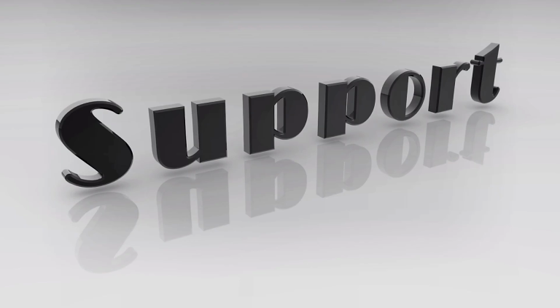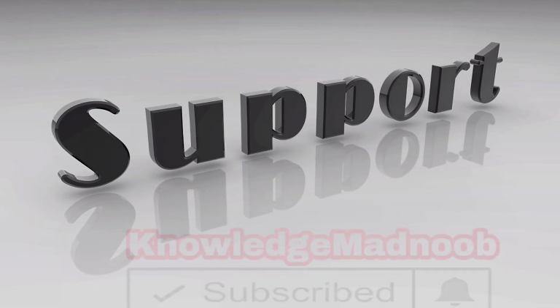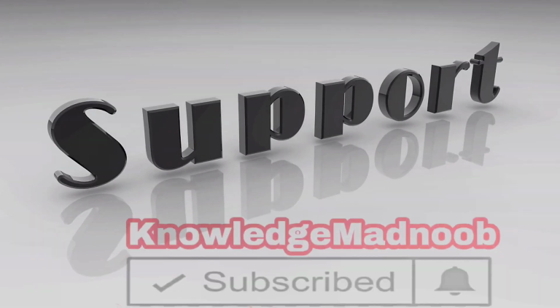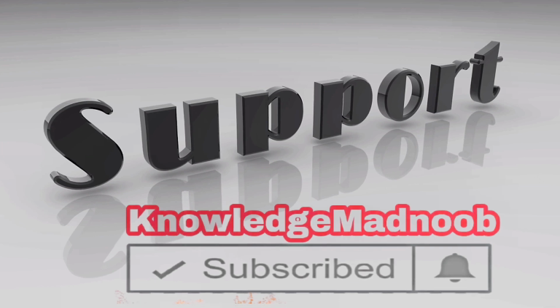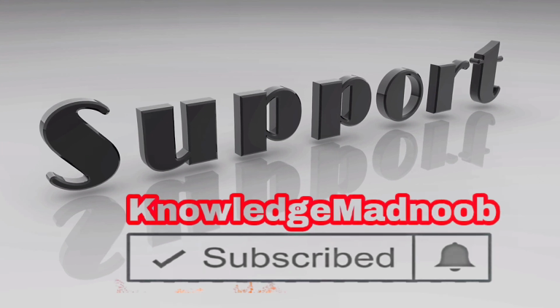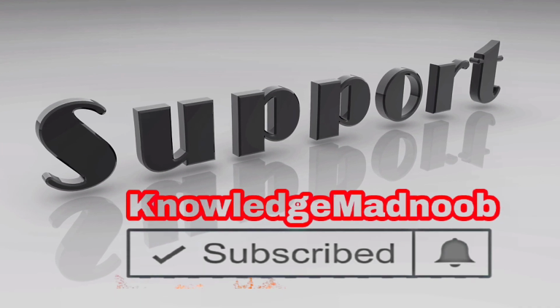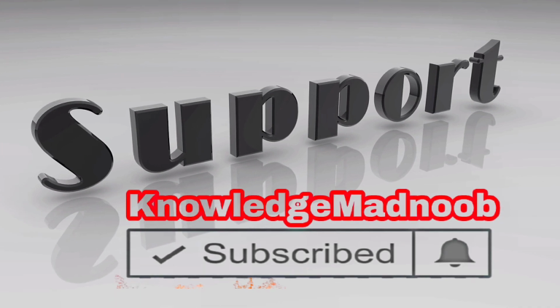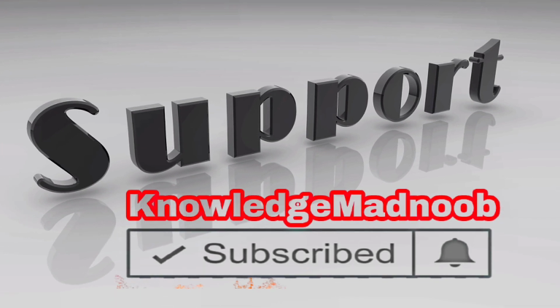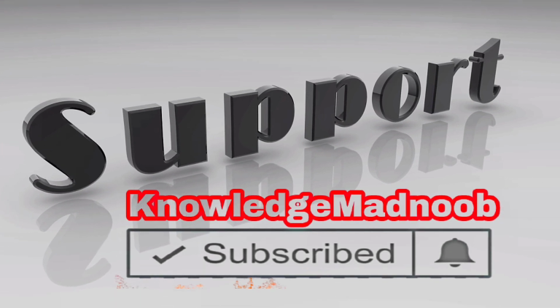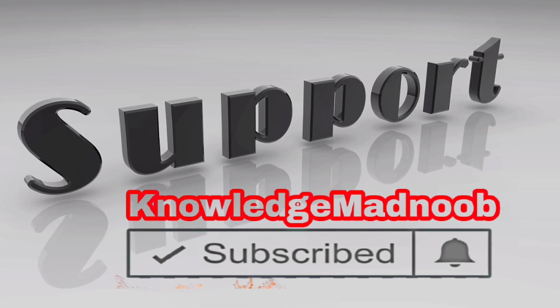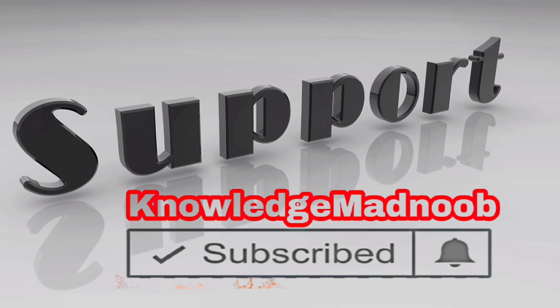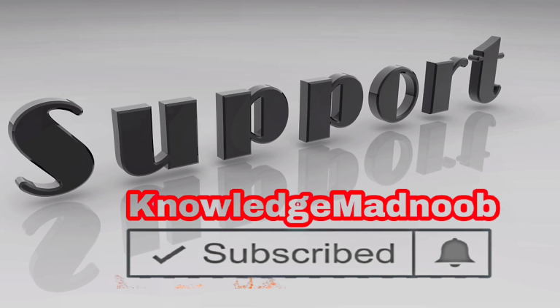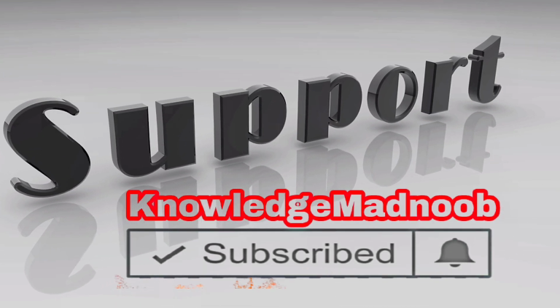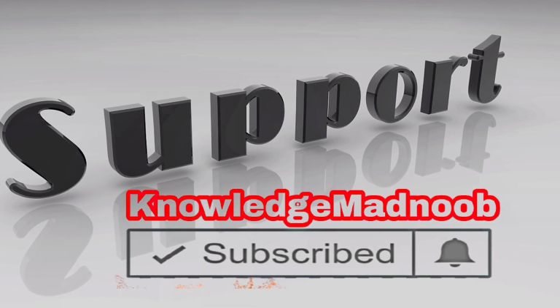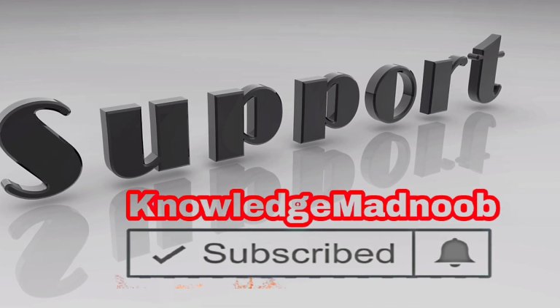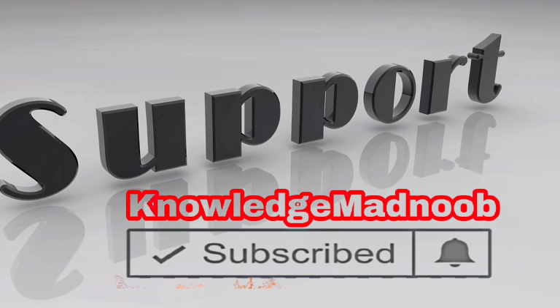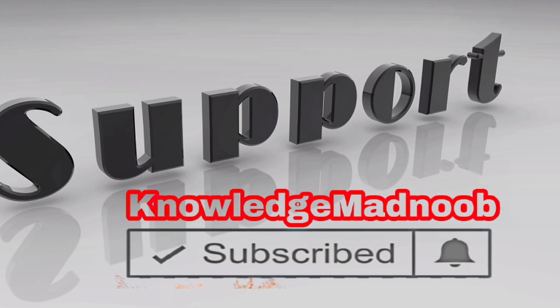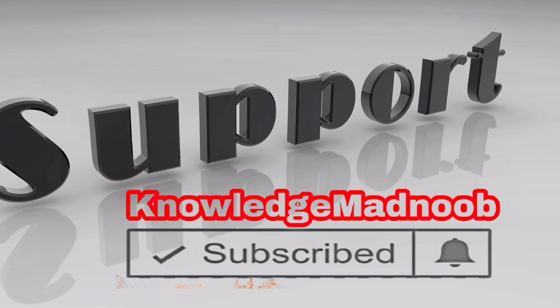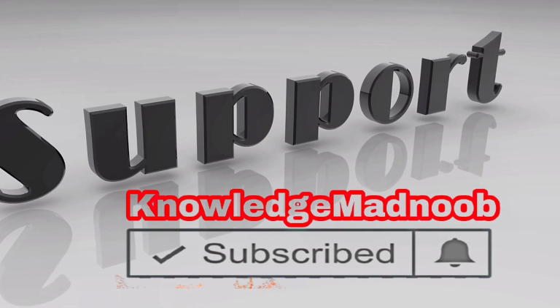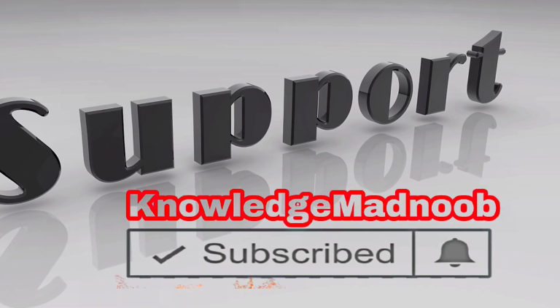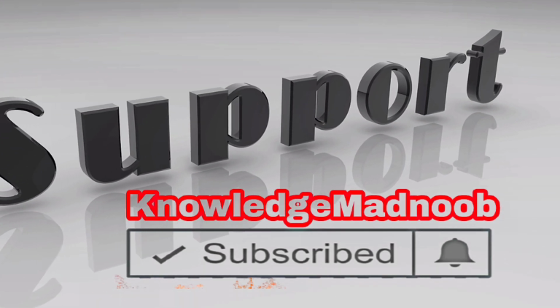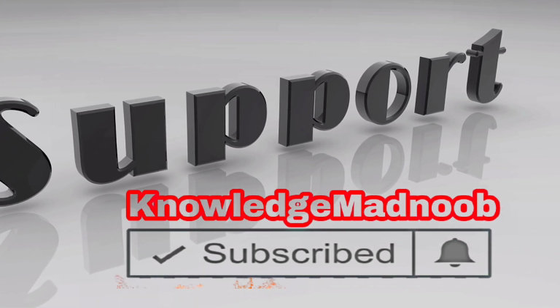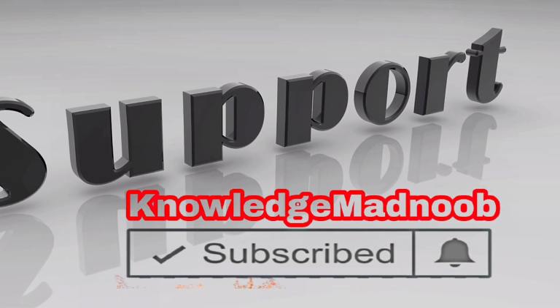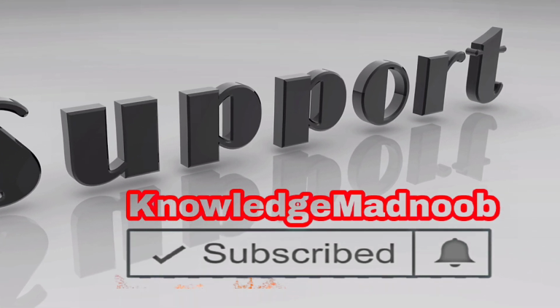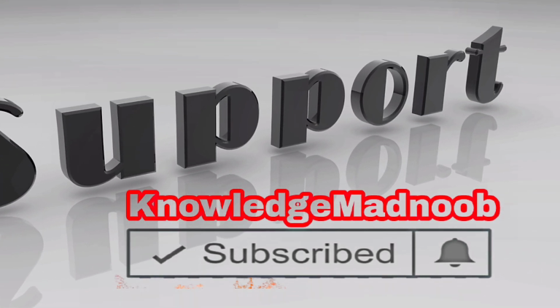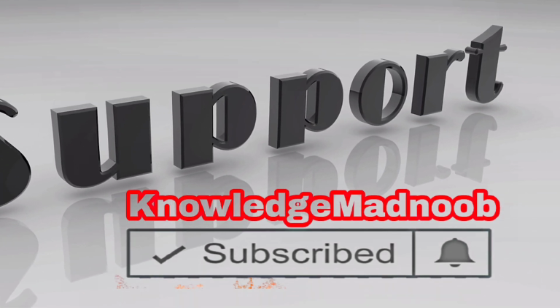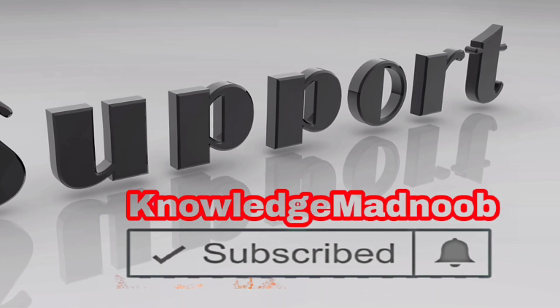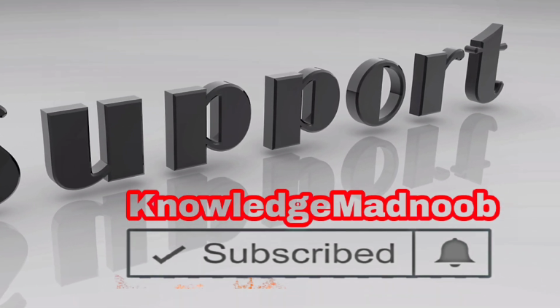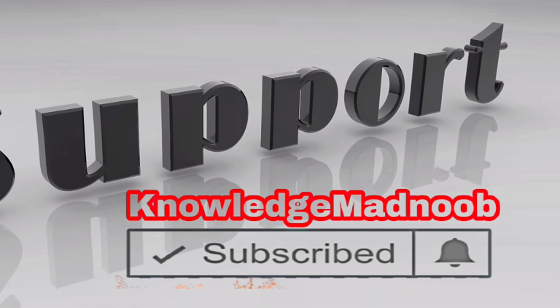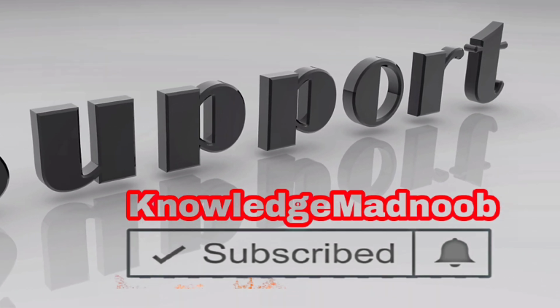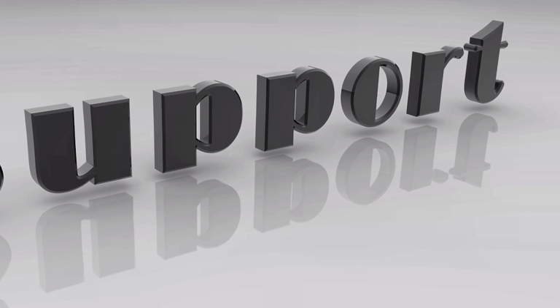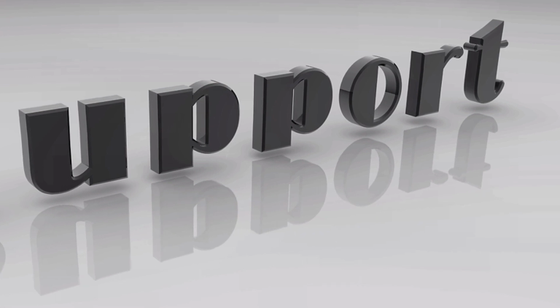Hello everyone, welcome to today's session. If you are new to our channel, please subscribe for daily videos.